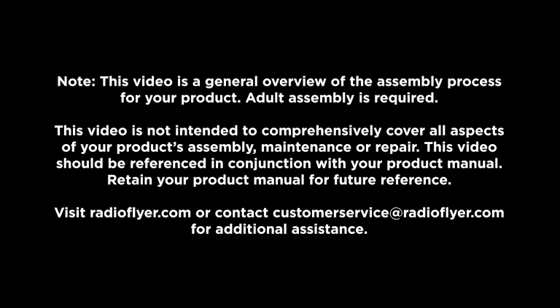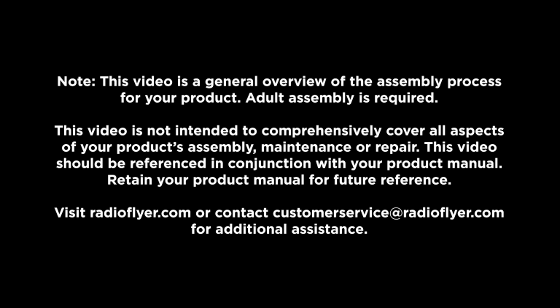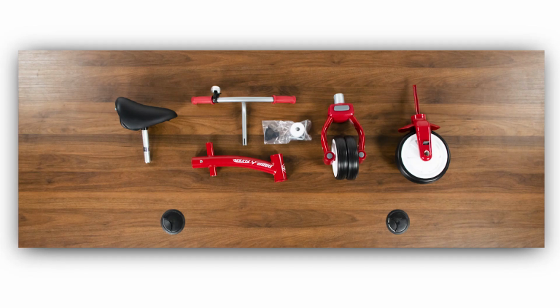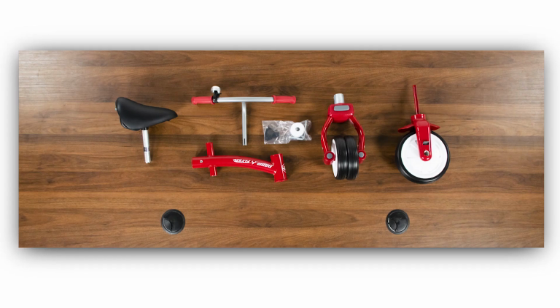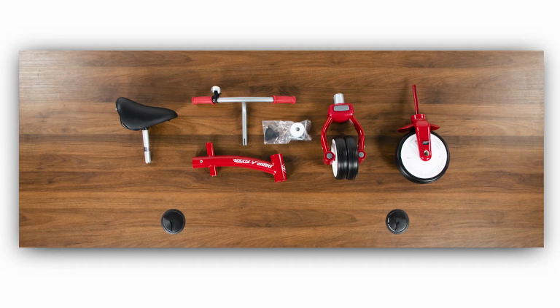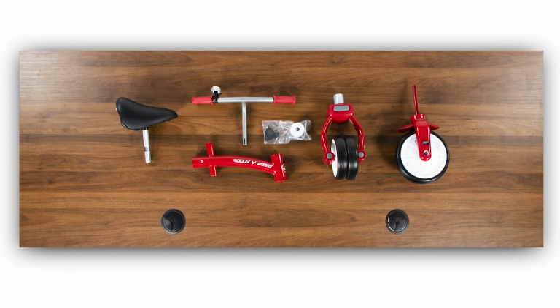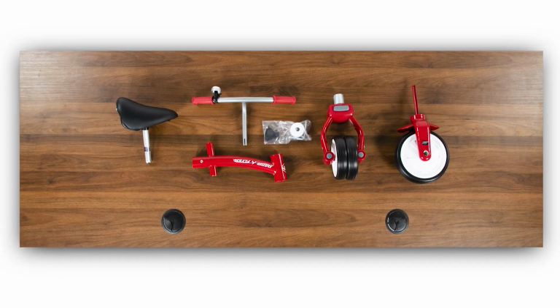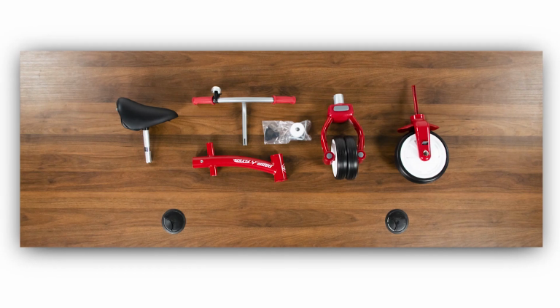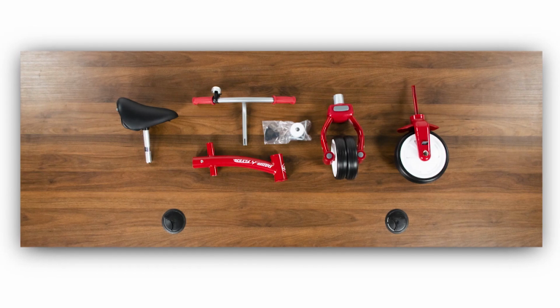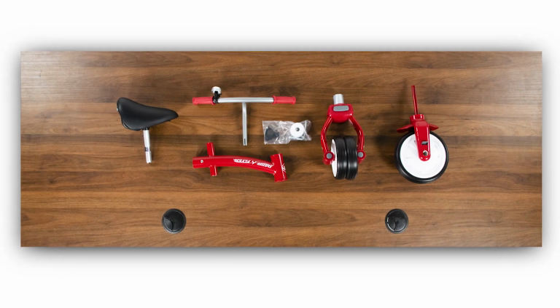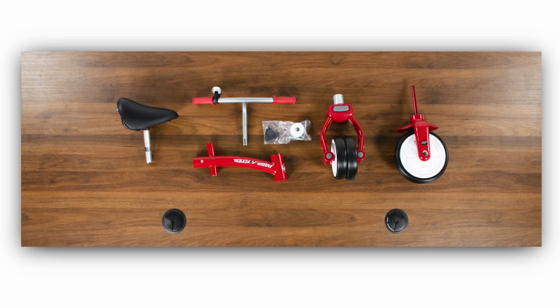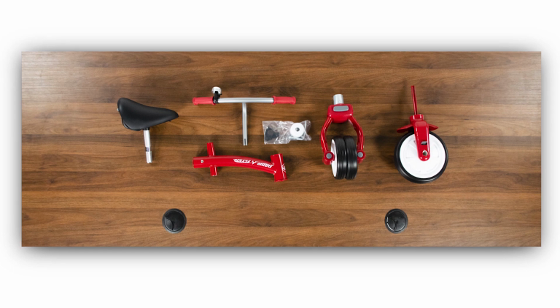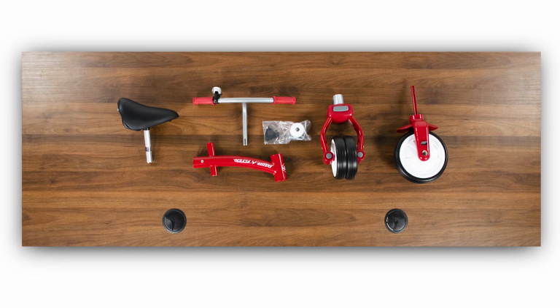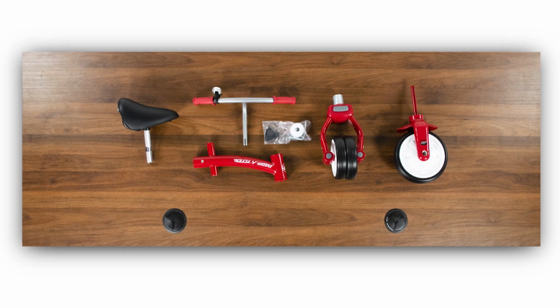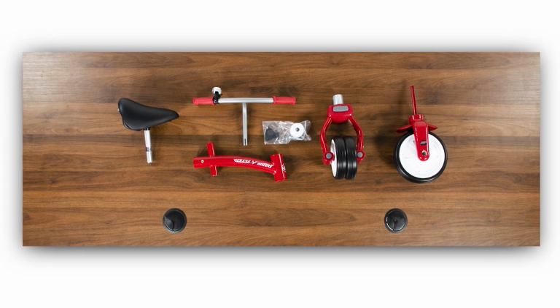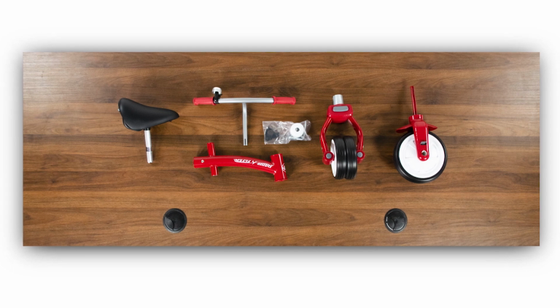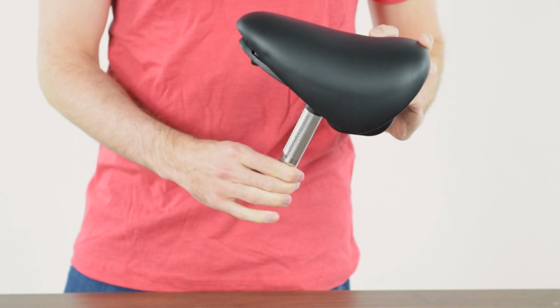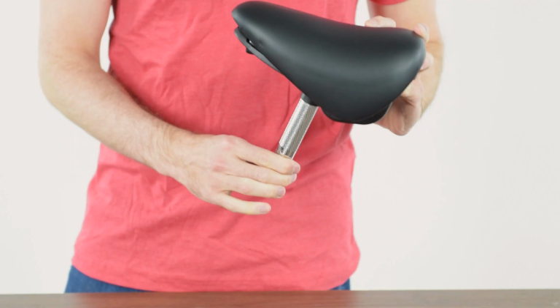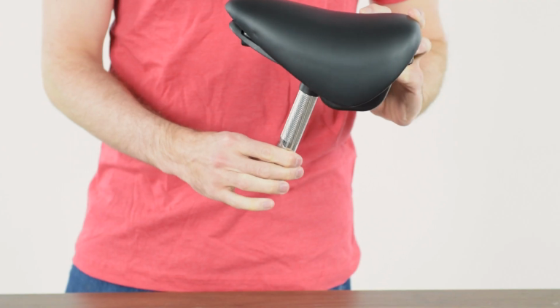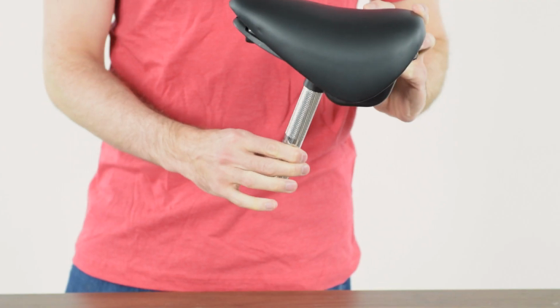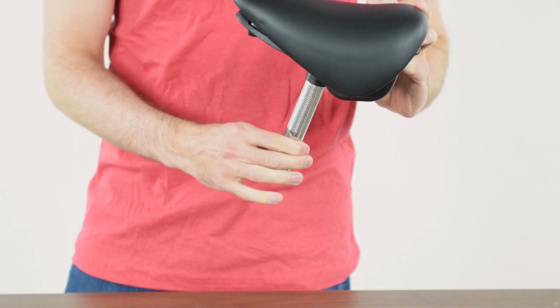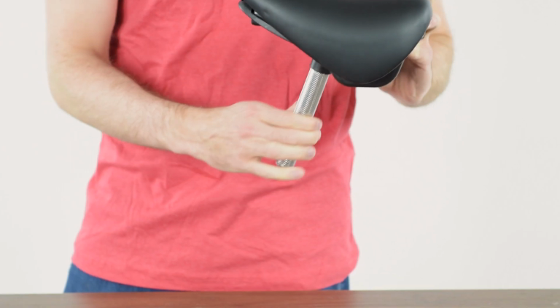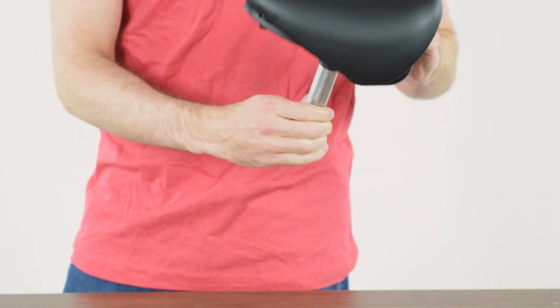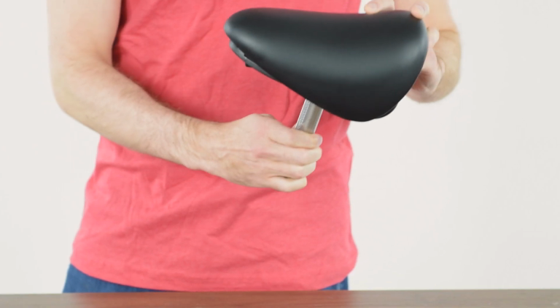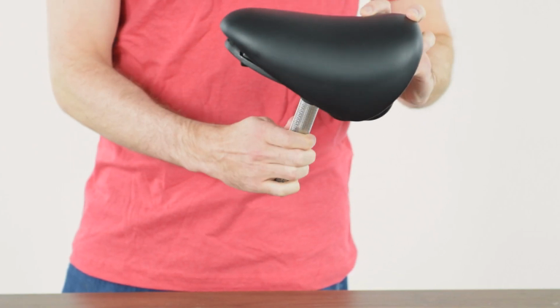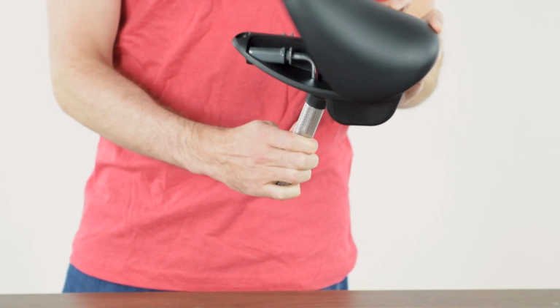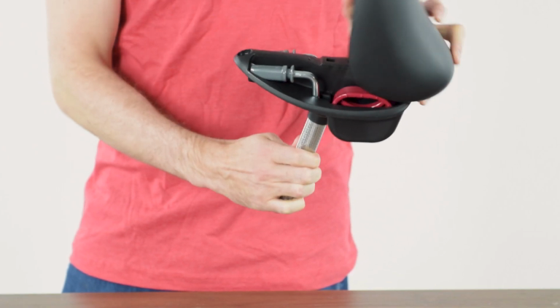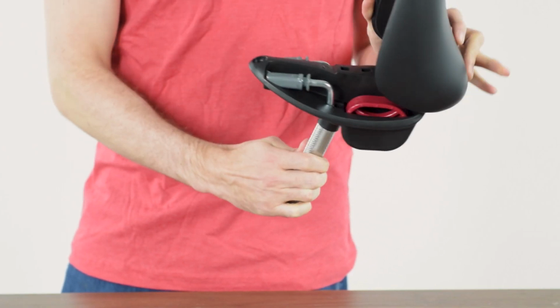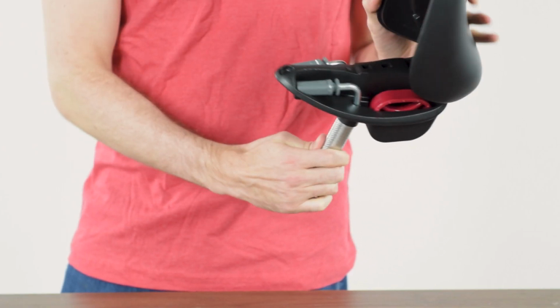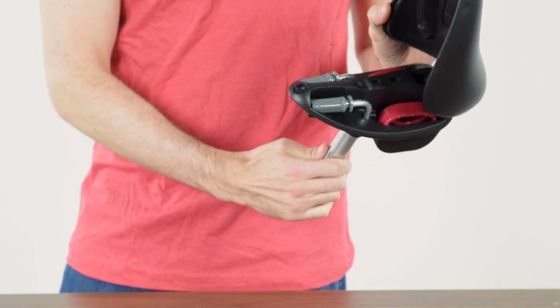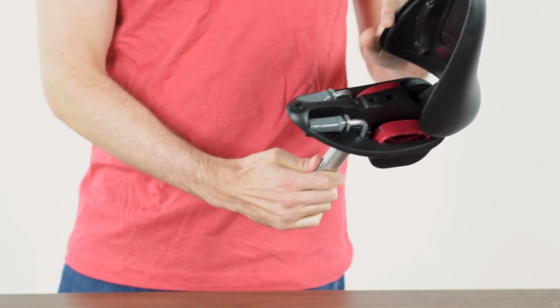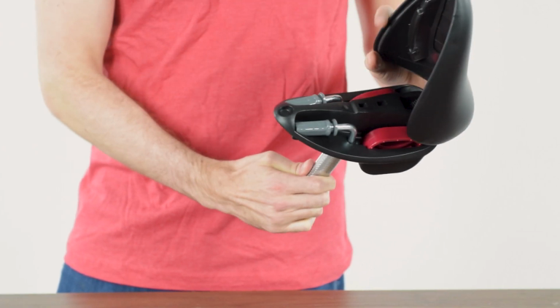Today we'll be assembling the Triple Play Trike. Lift the top of the seat and remove the pedals stored within.